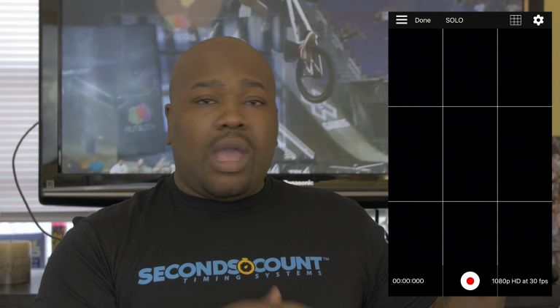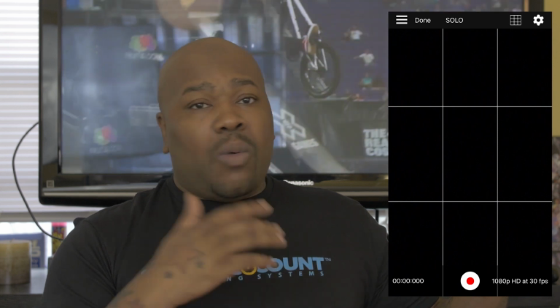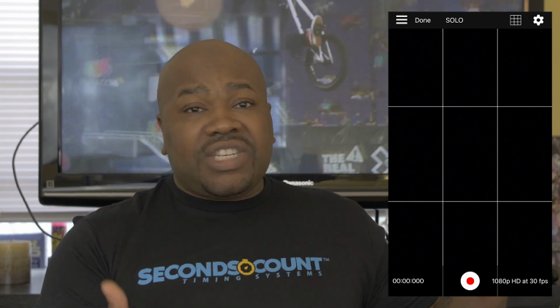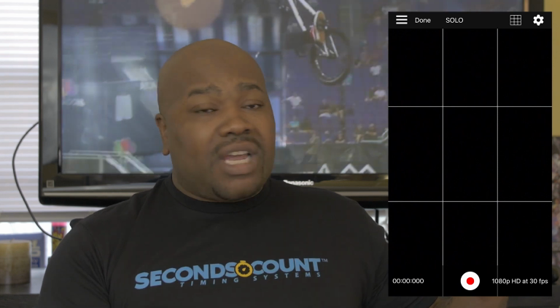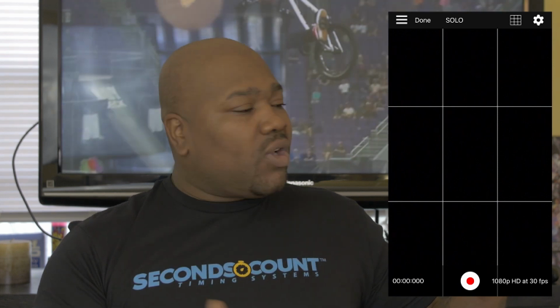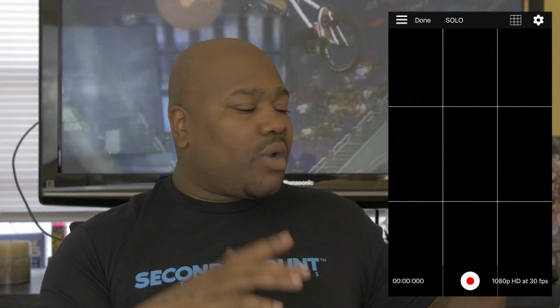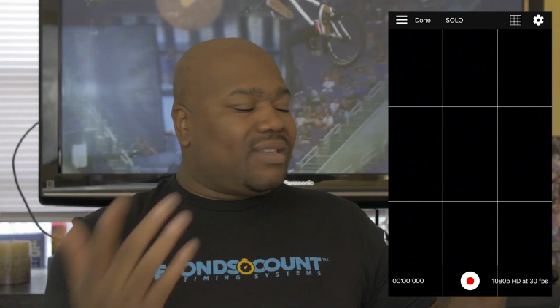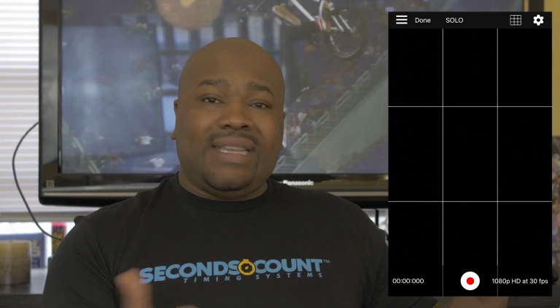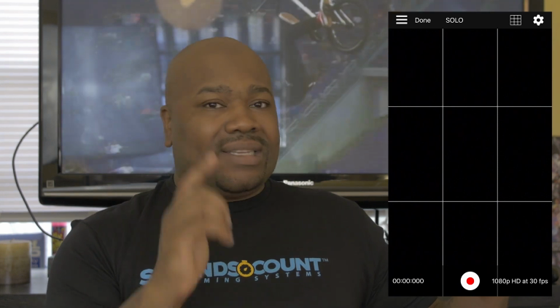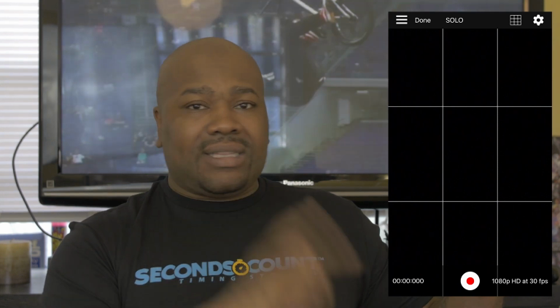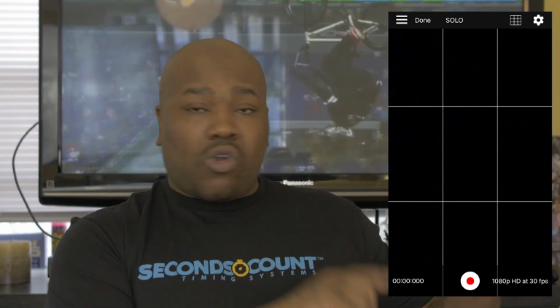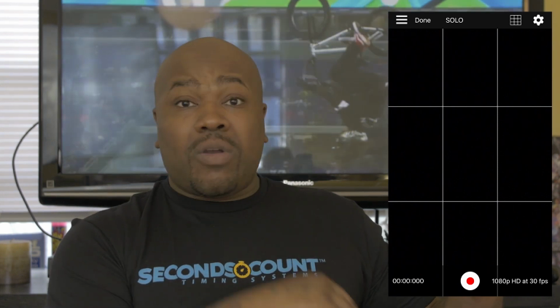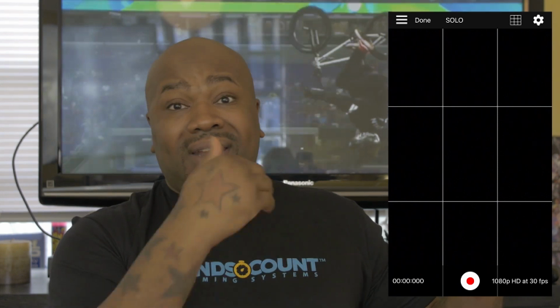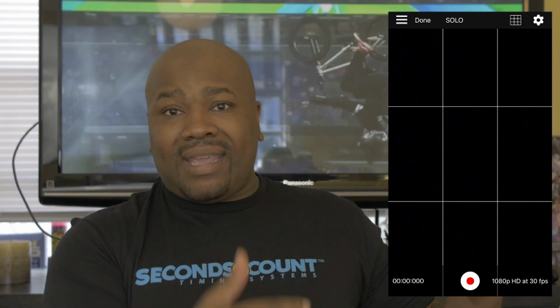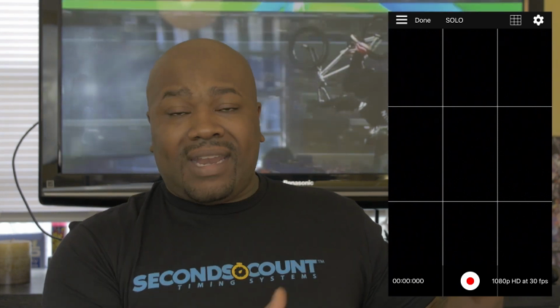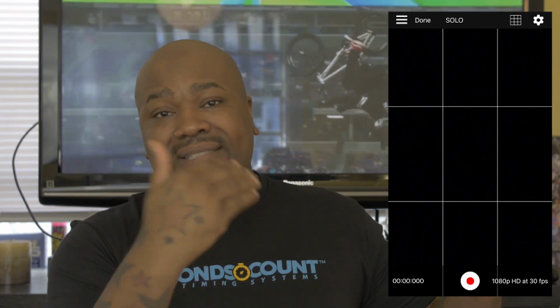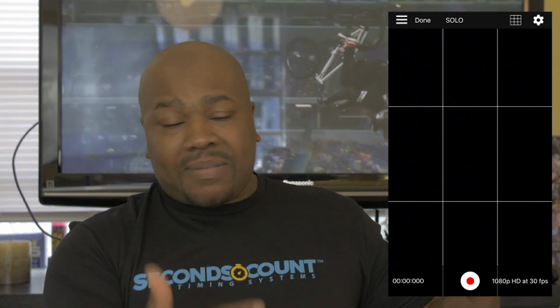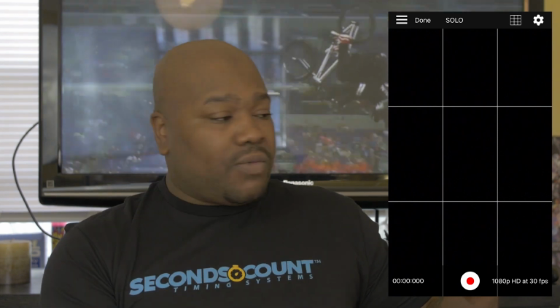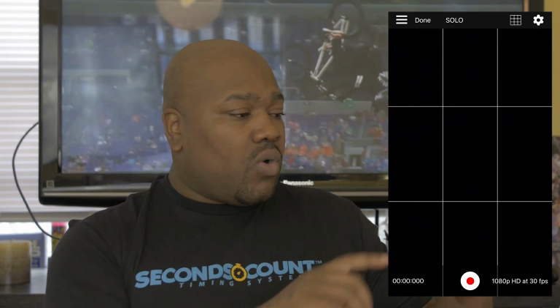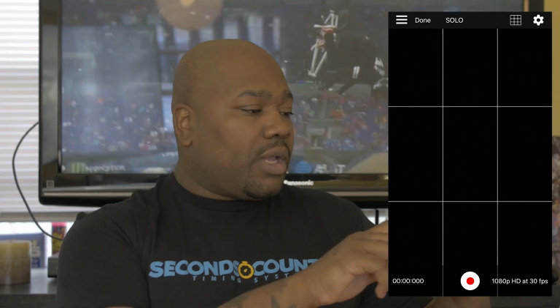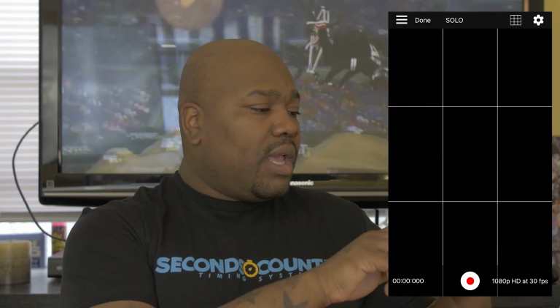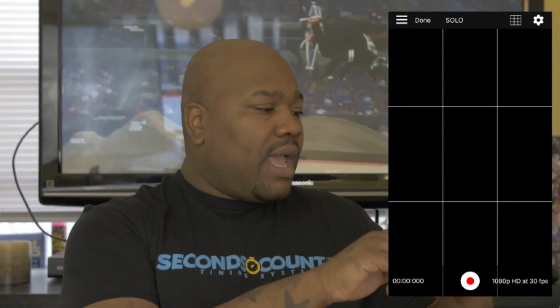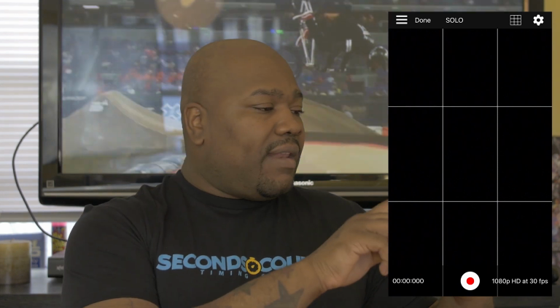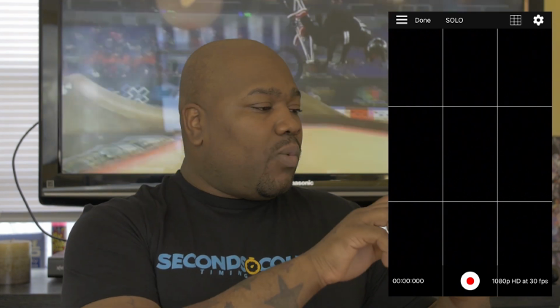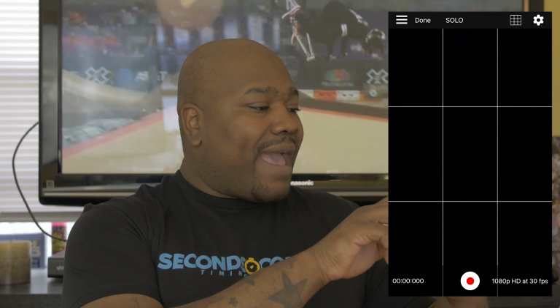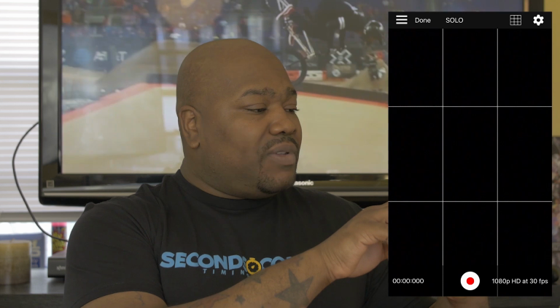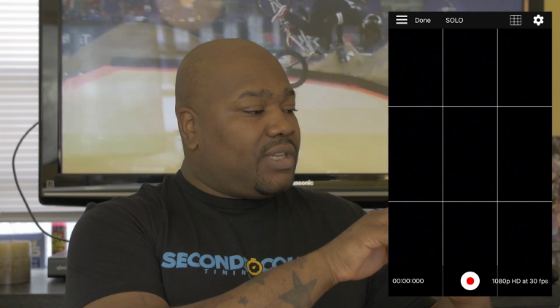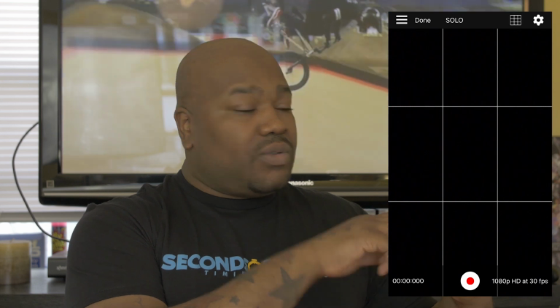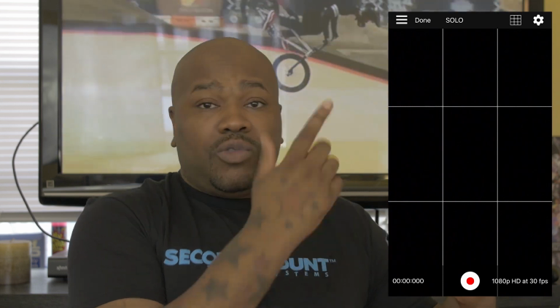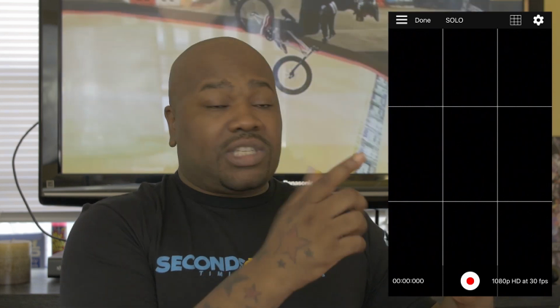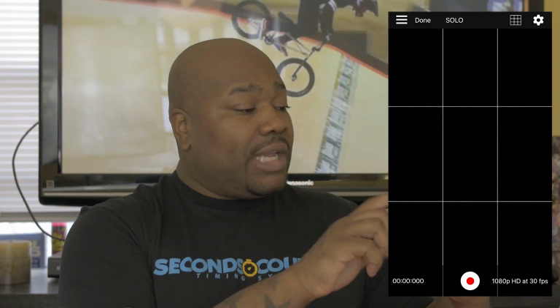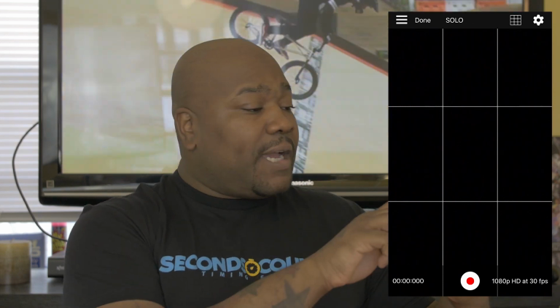And once you're done recording, it's easy — click the record button again and it stops the recording. Then what happens is you just click done.